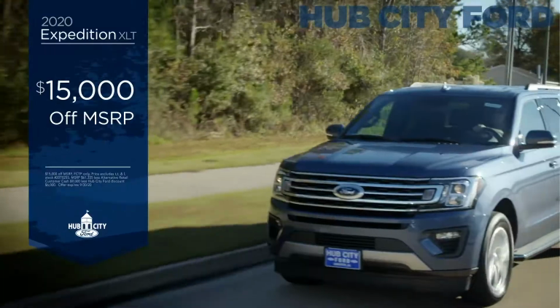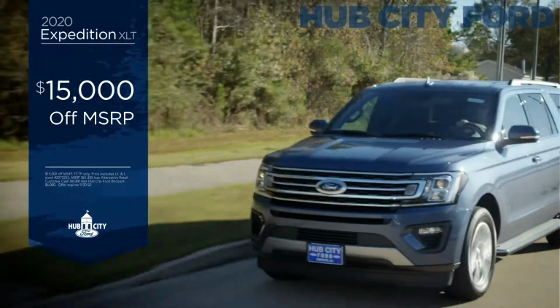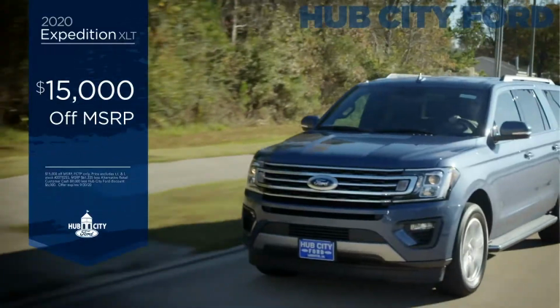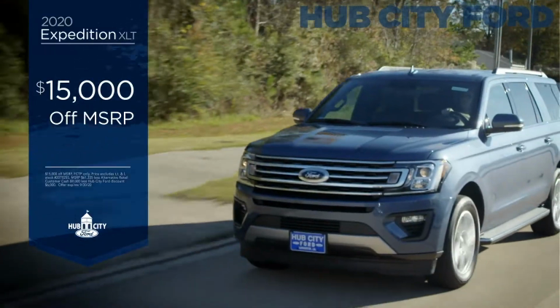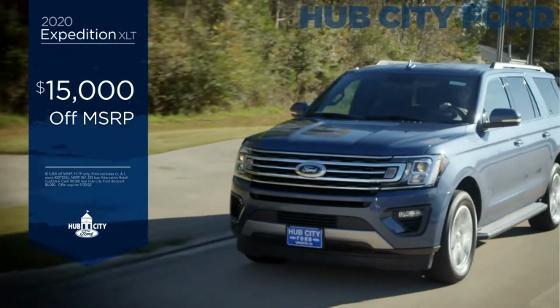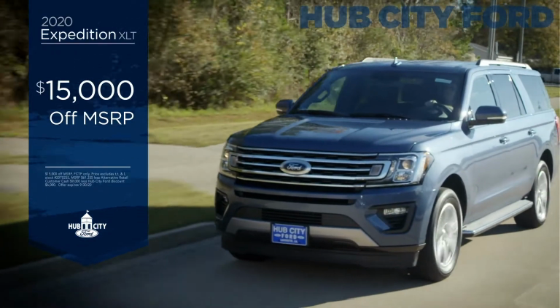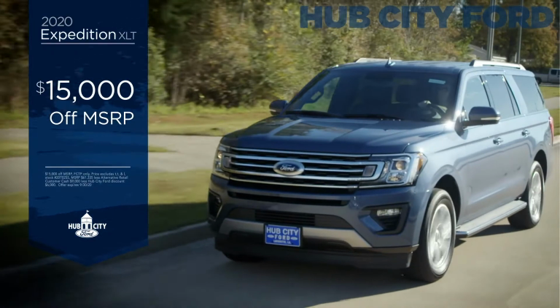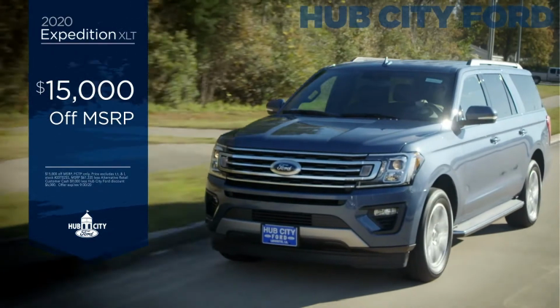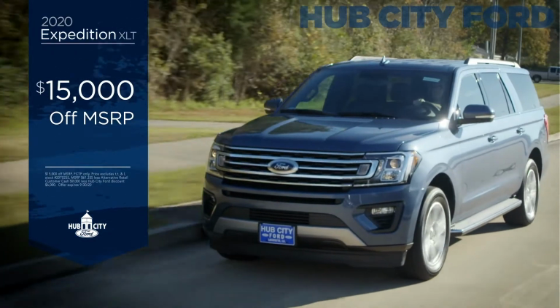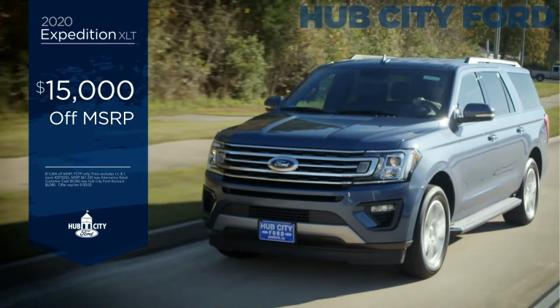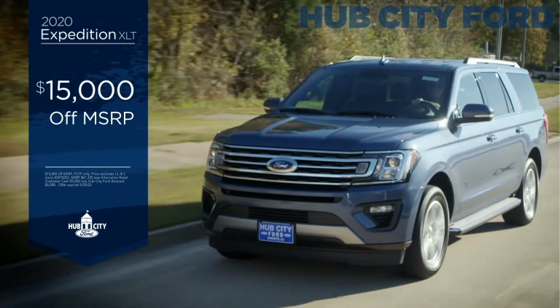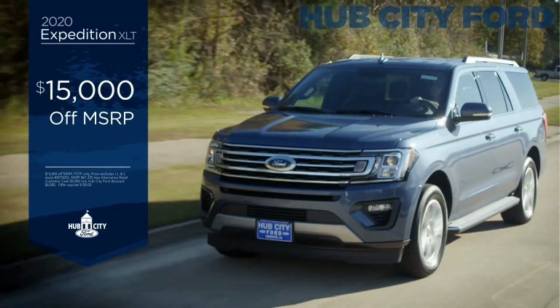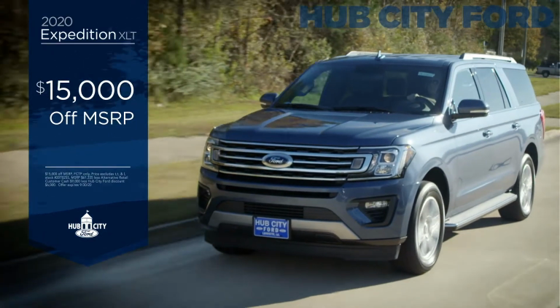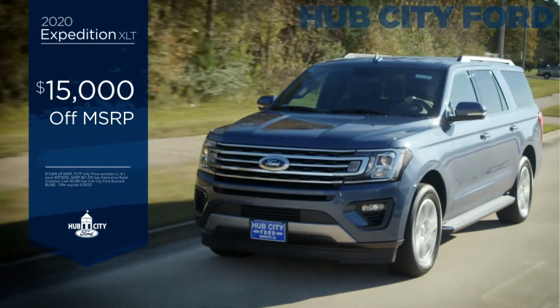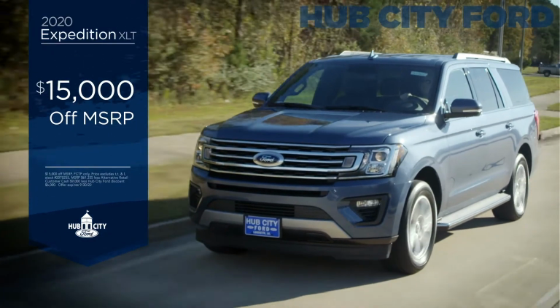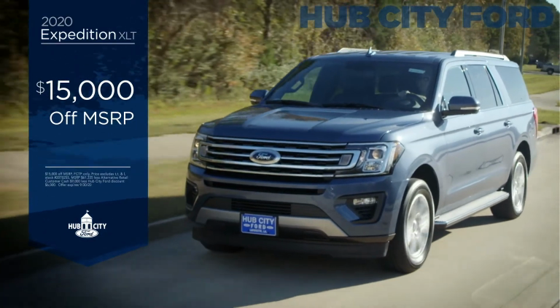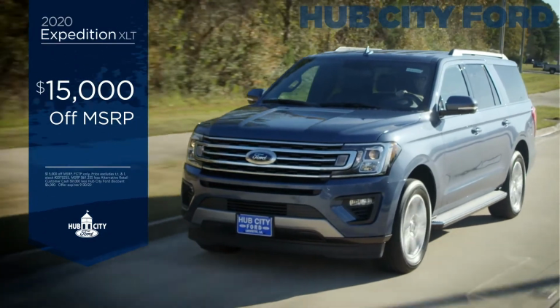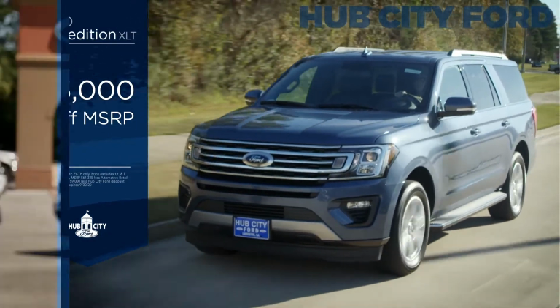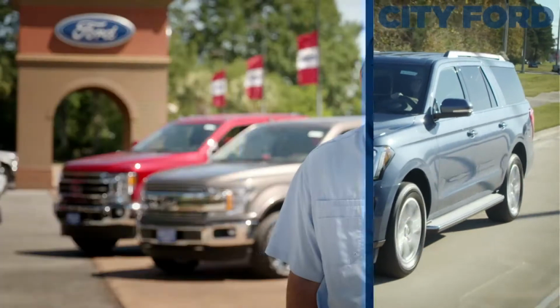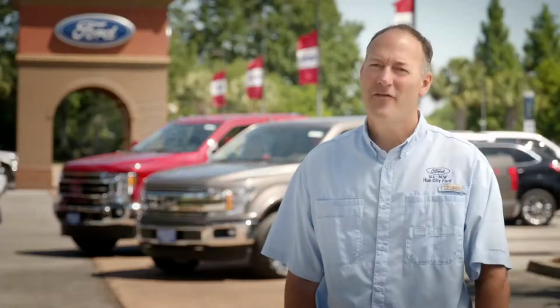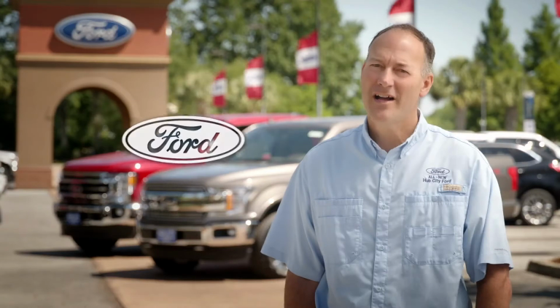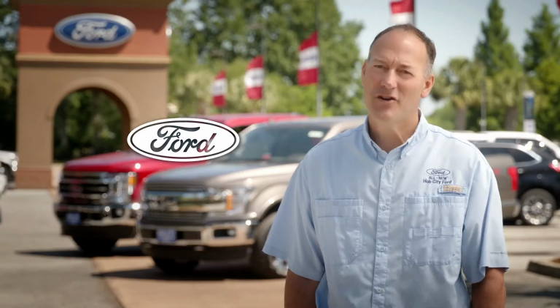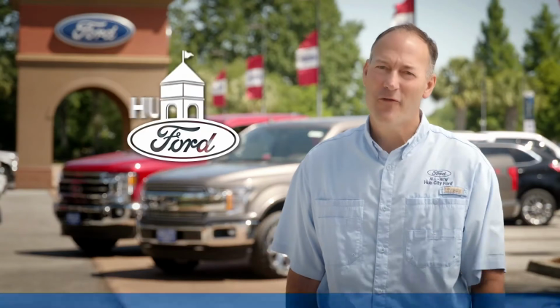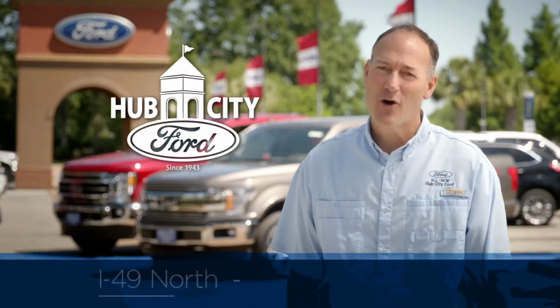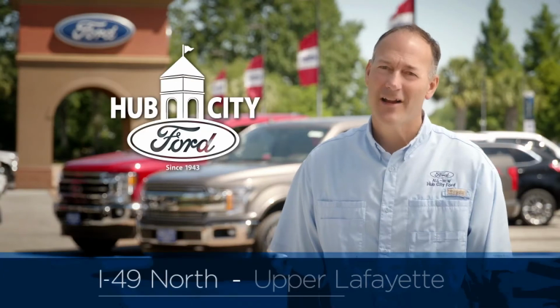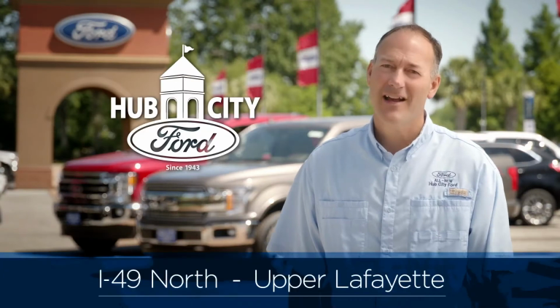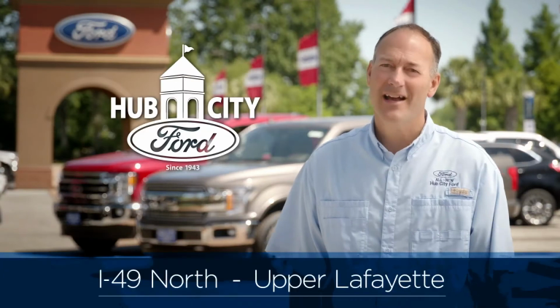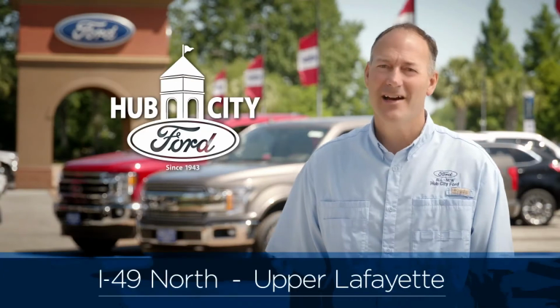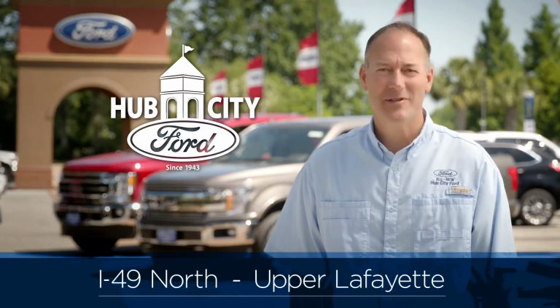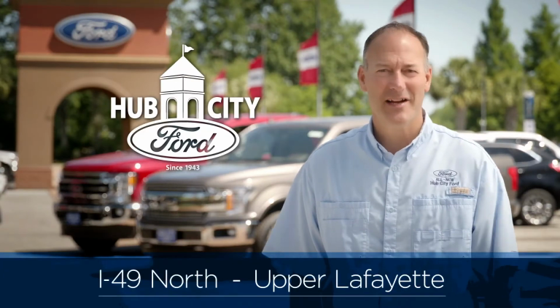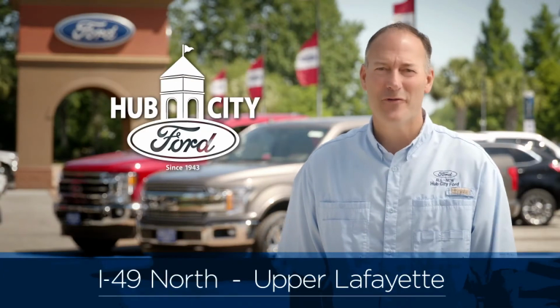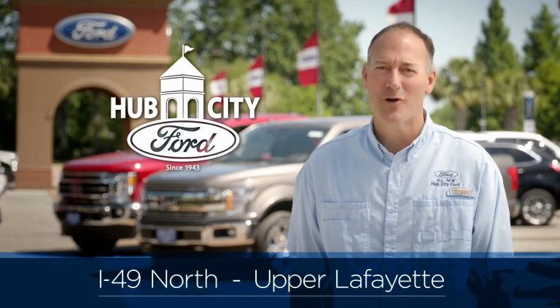The 2020 Expedition XLT, $15,000 off. Find your Ford at Hub City Ford.